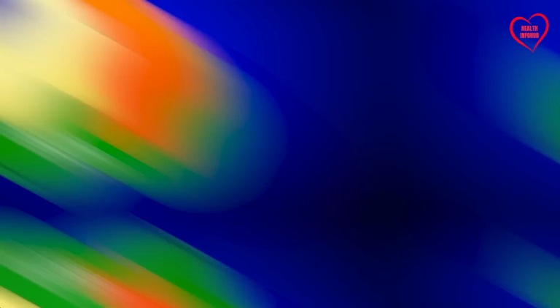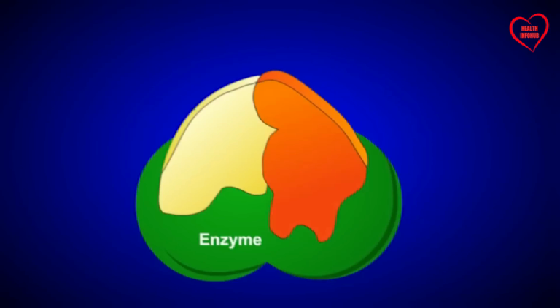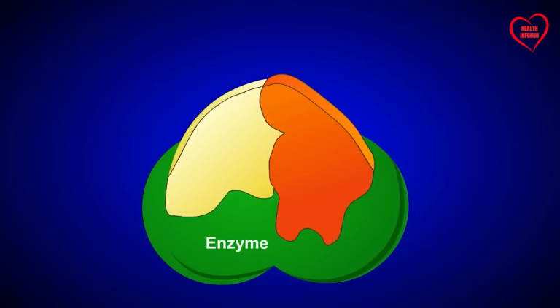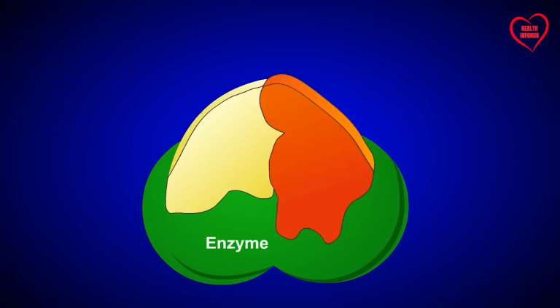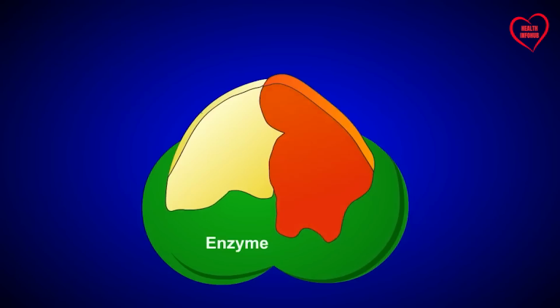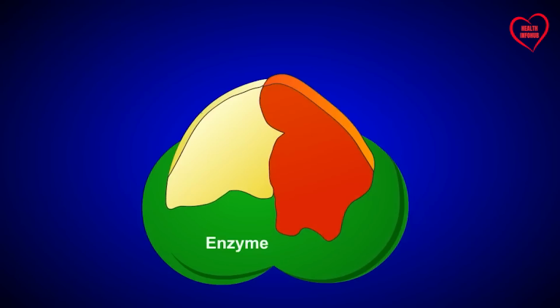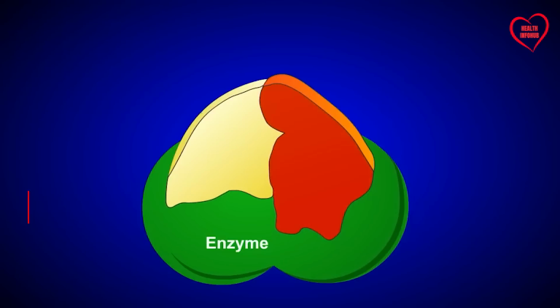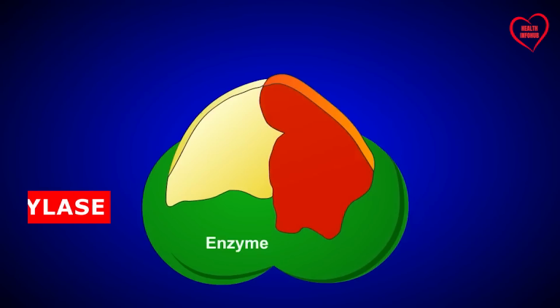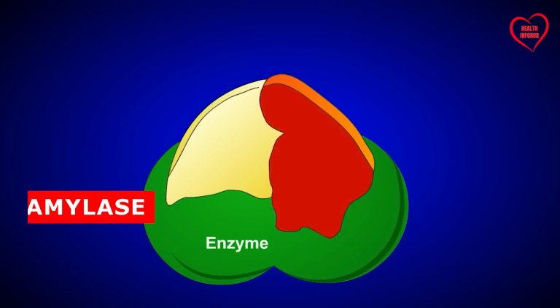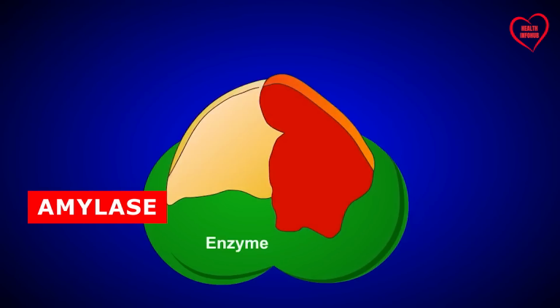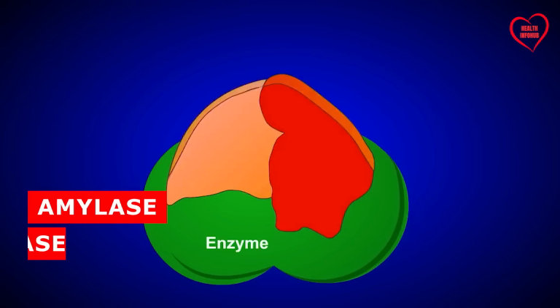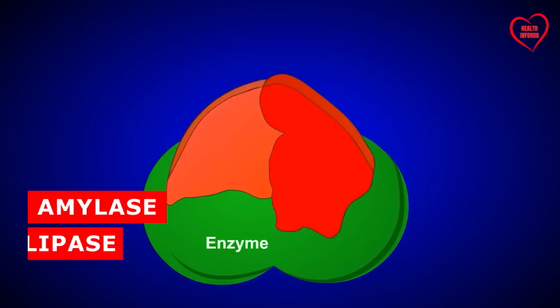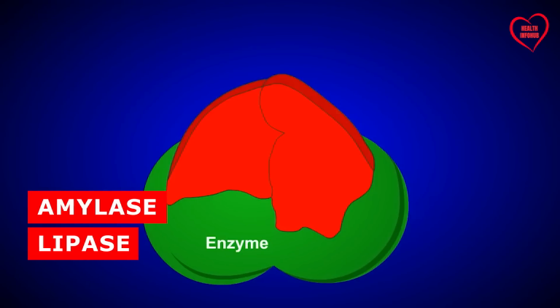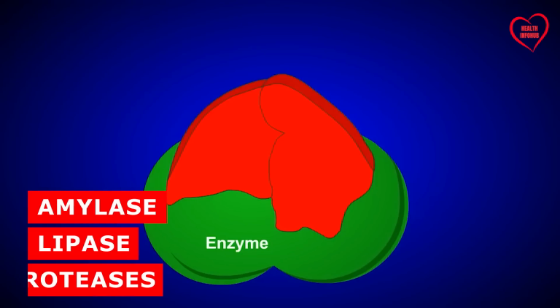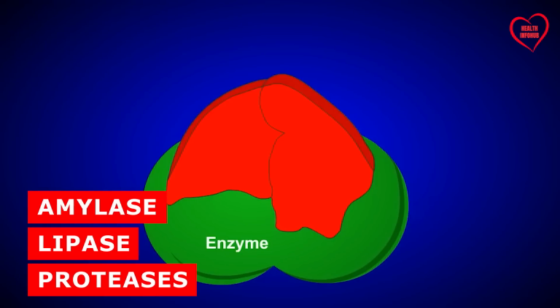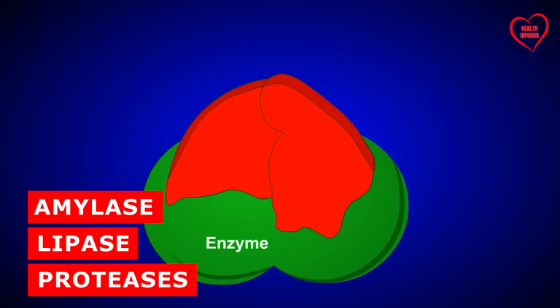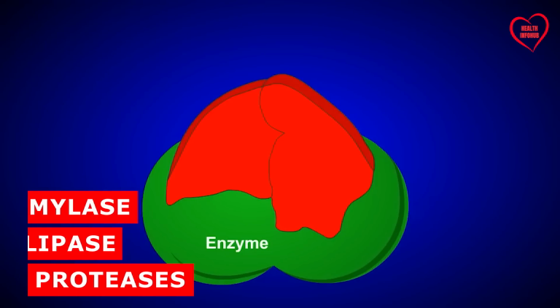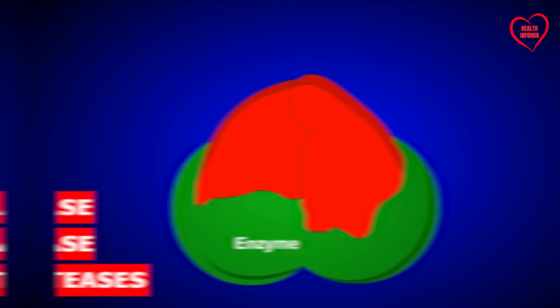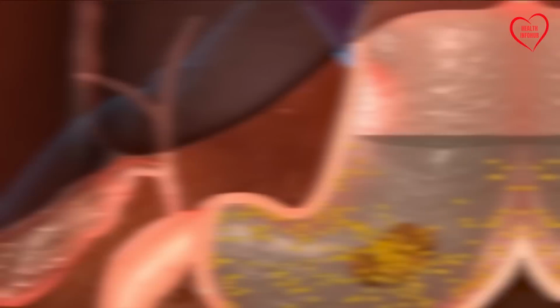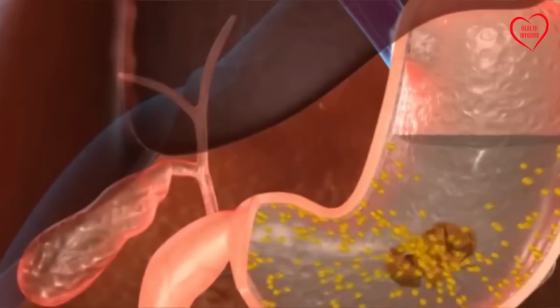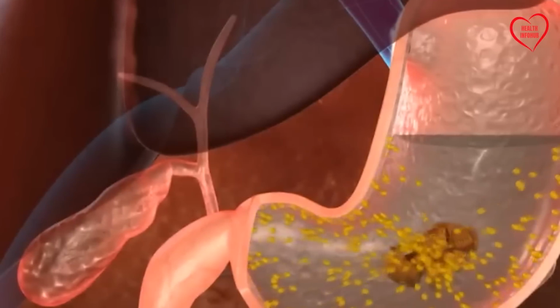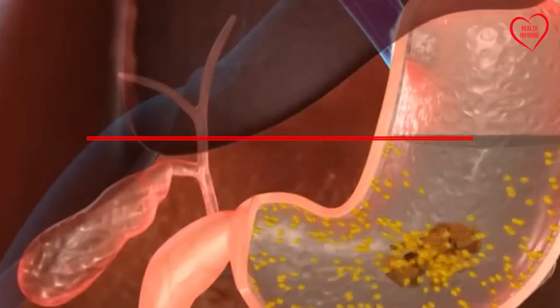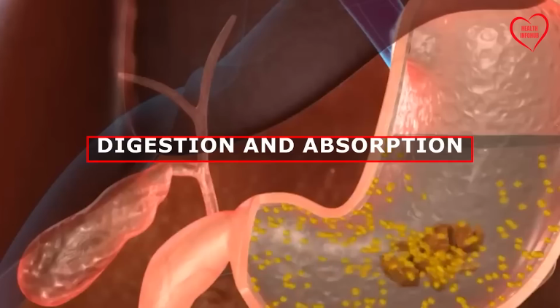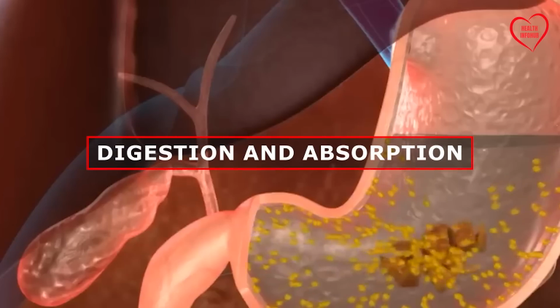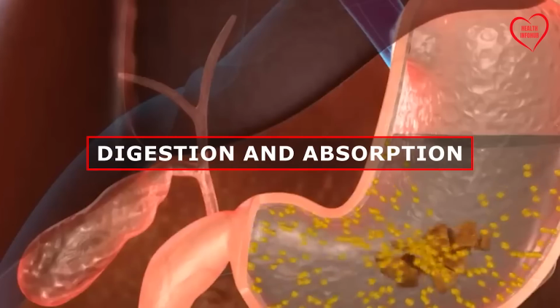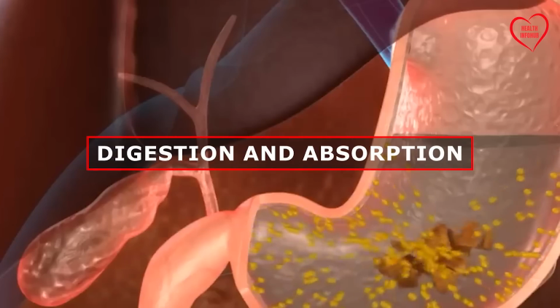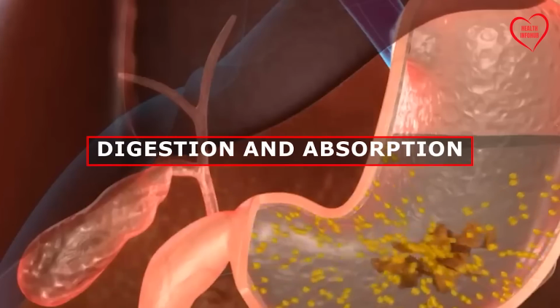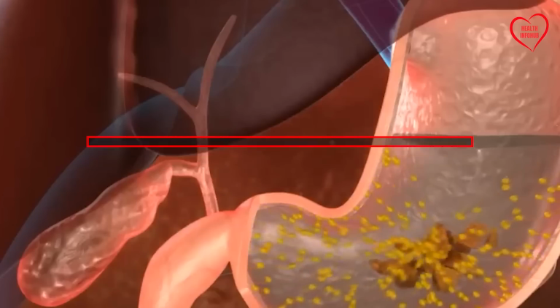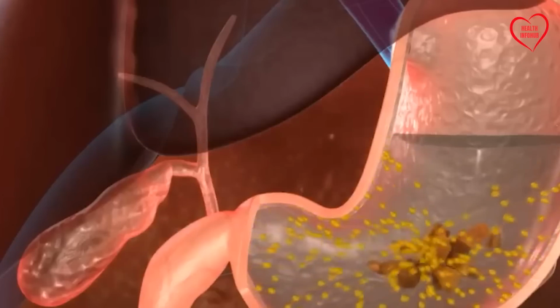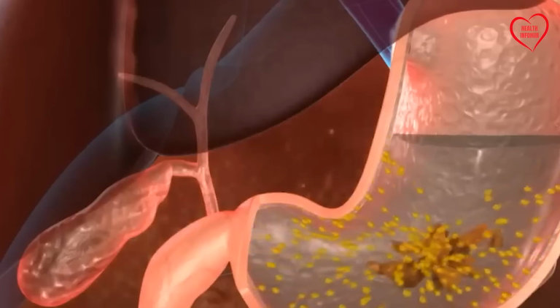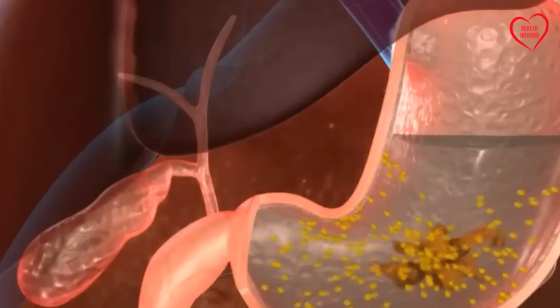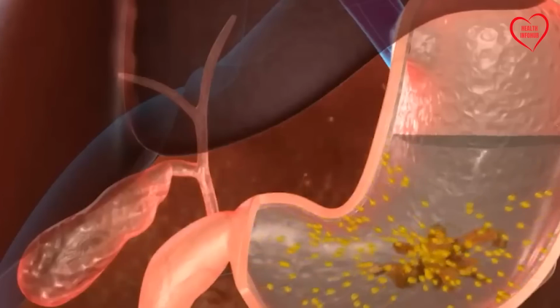These enzymes, including amylase, lipase, and proteases, facilitate the digestion and absorption of nutrients from food.